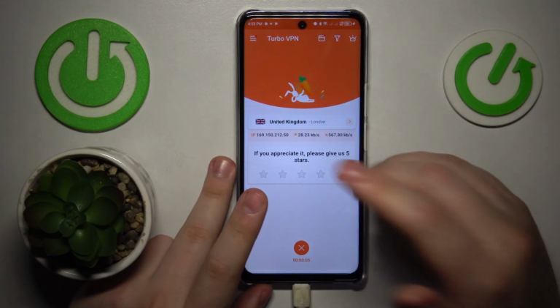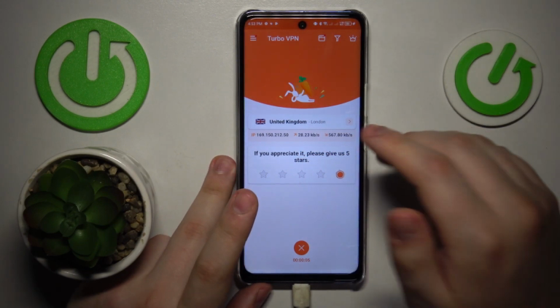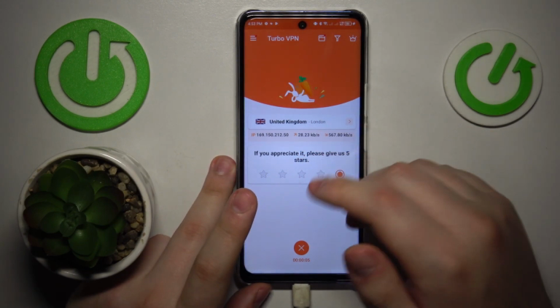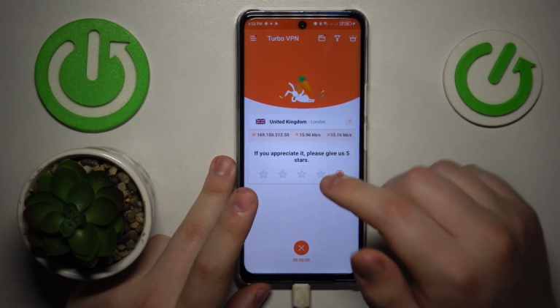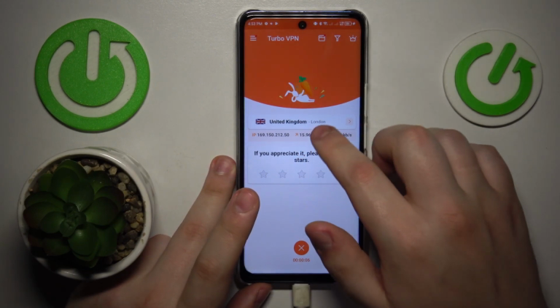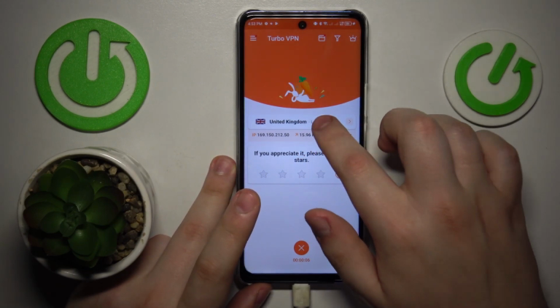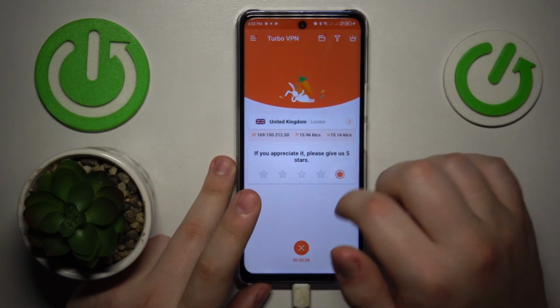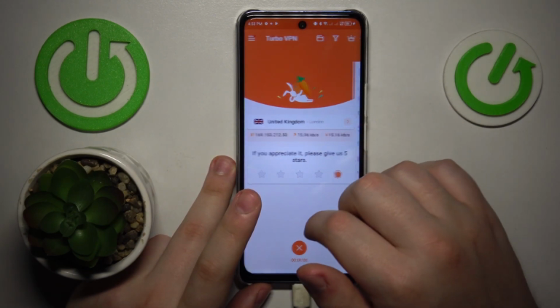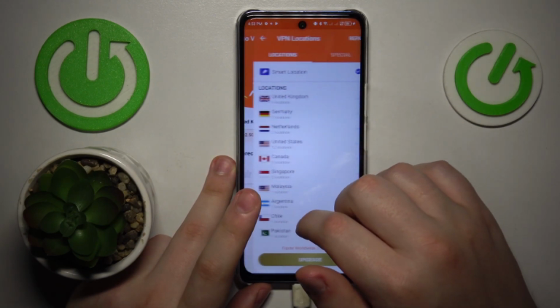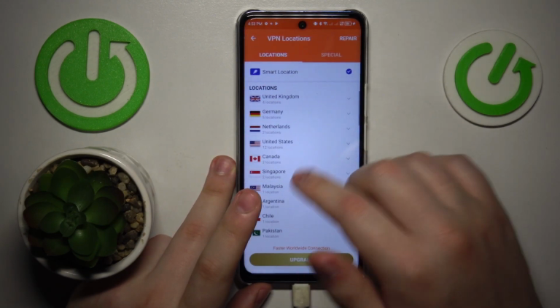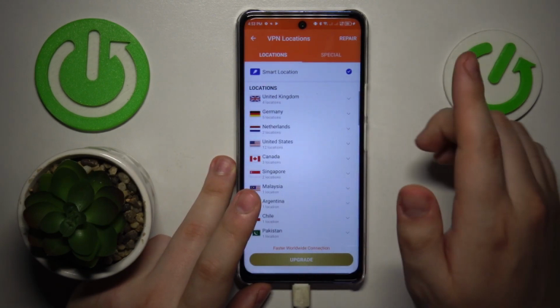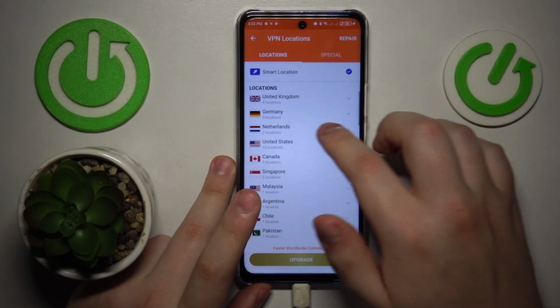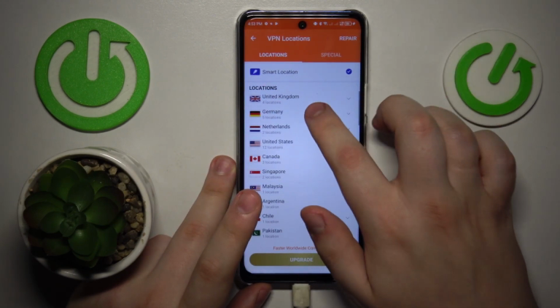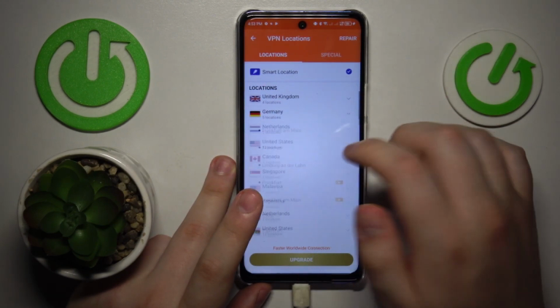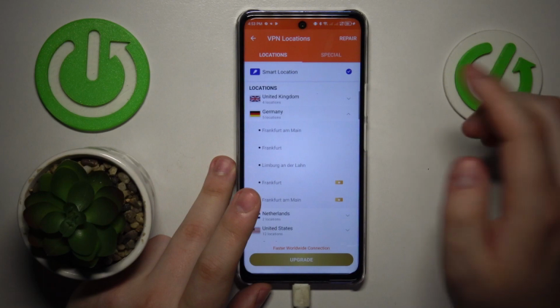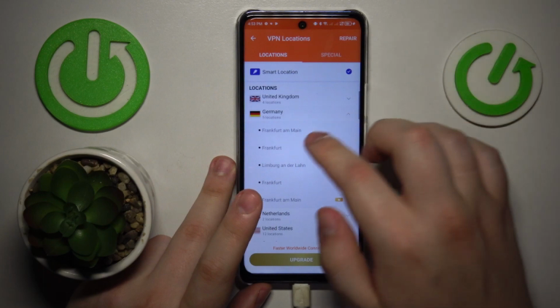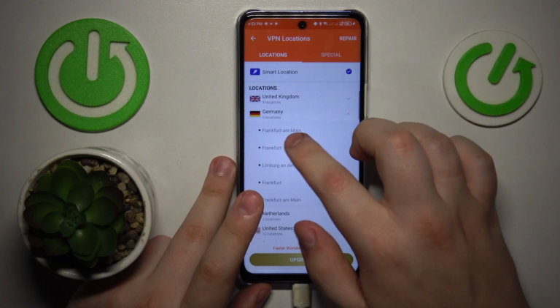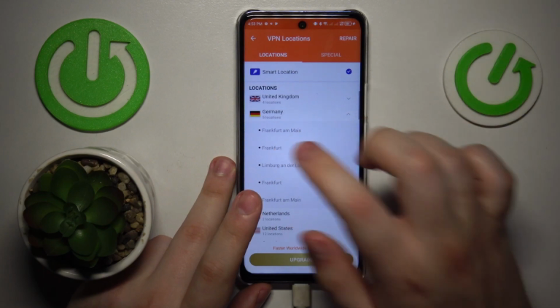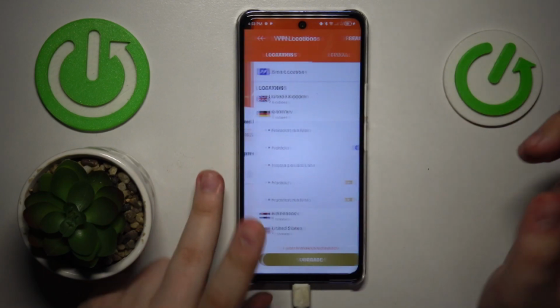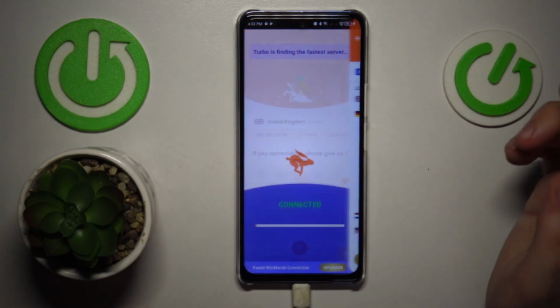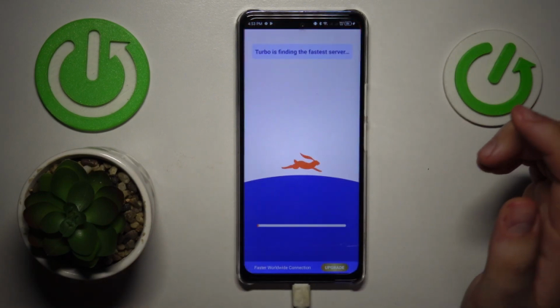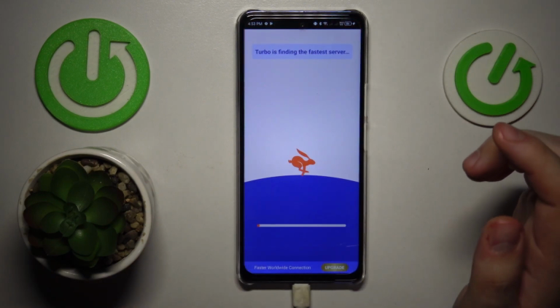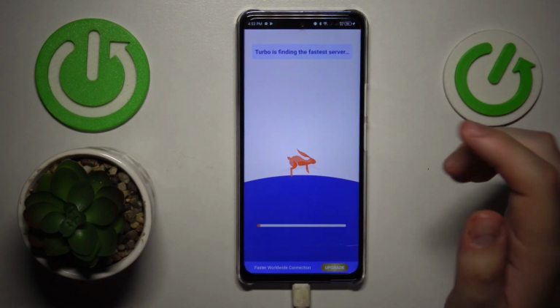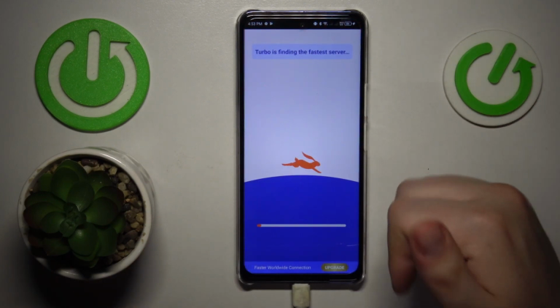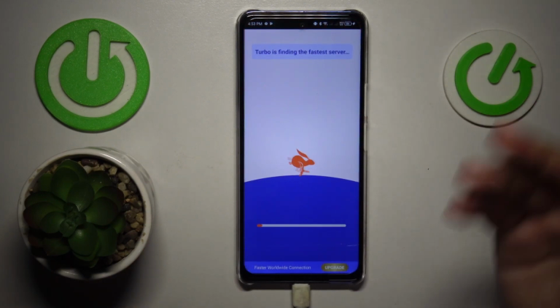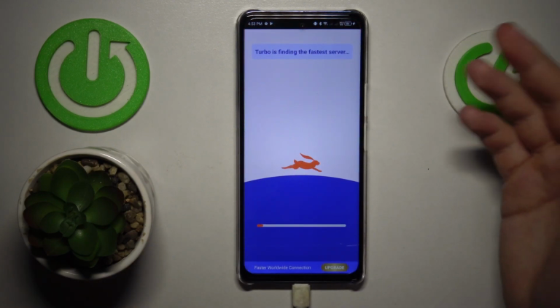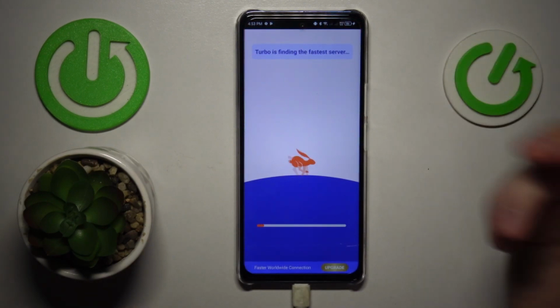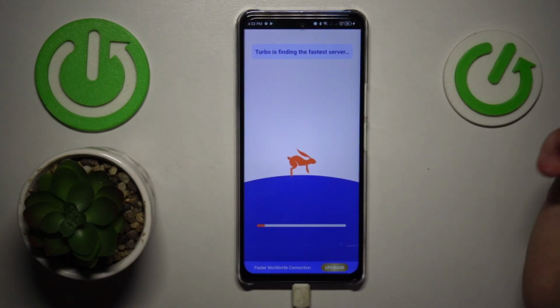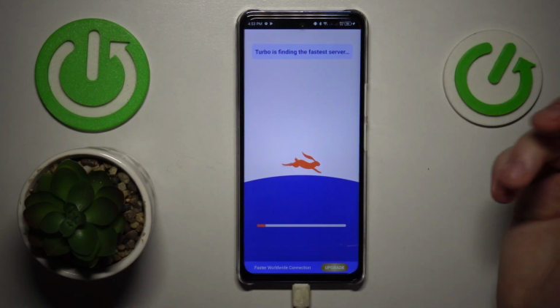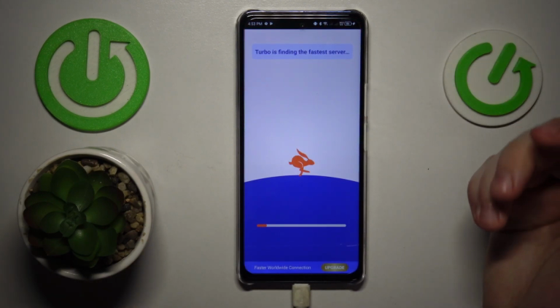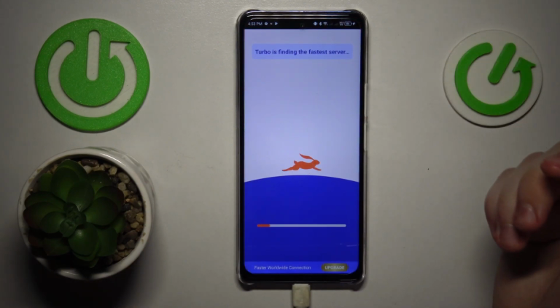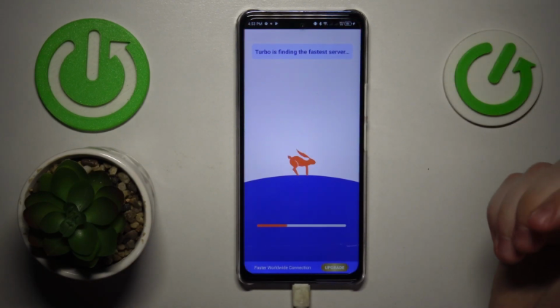Then, while at it, you can reconnect yourself to other servers. So let's say I'll go with Frankfurt, Germany this time.